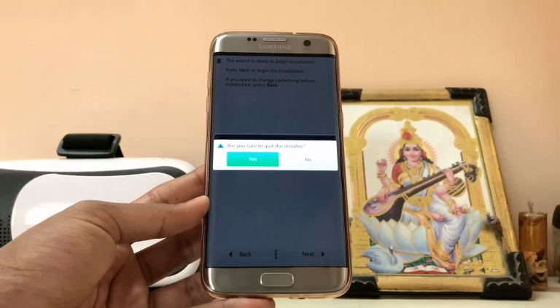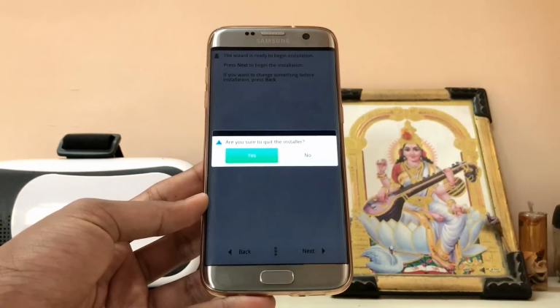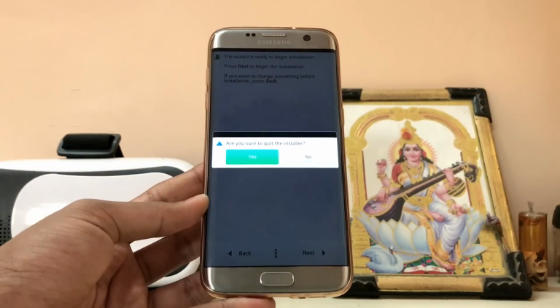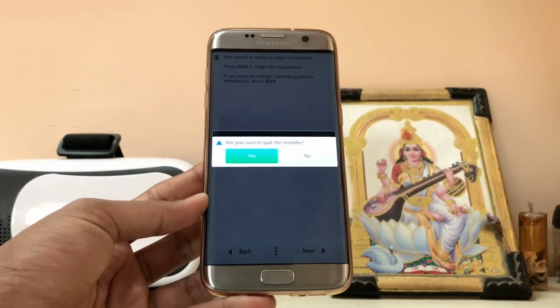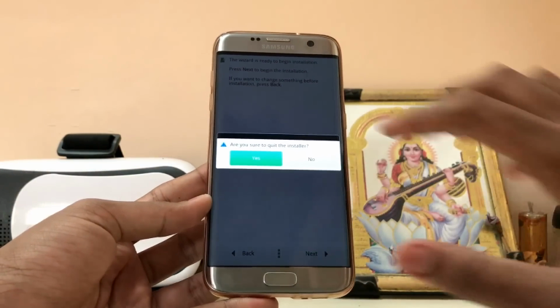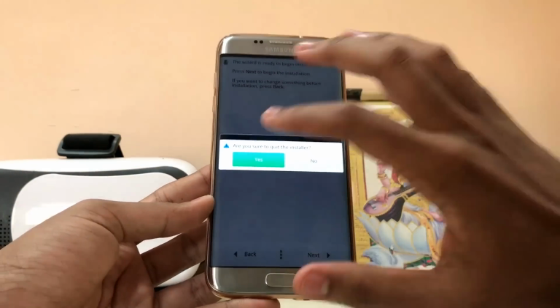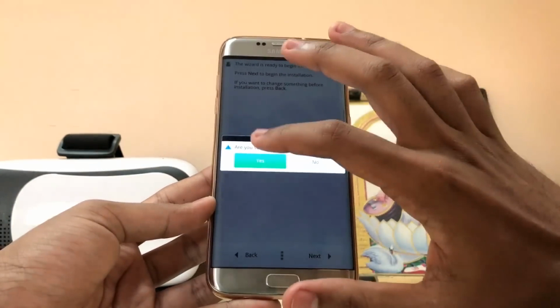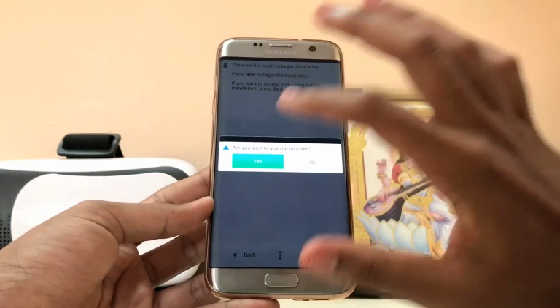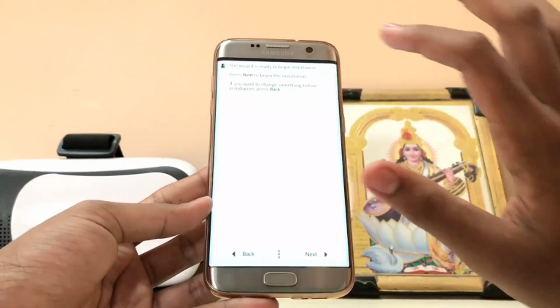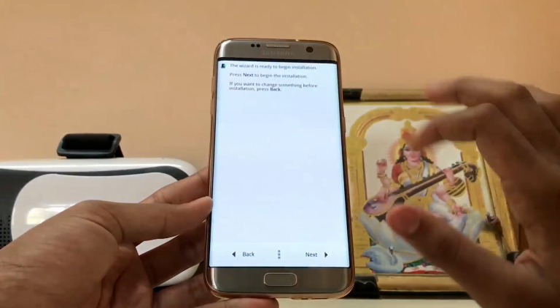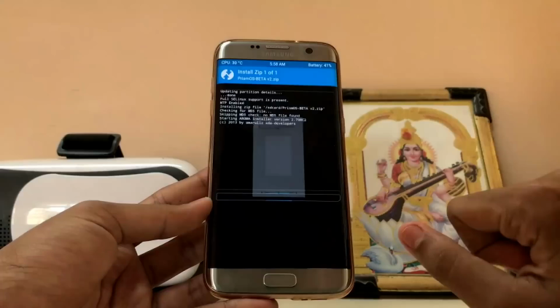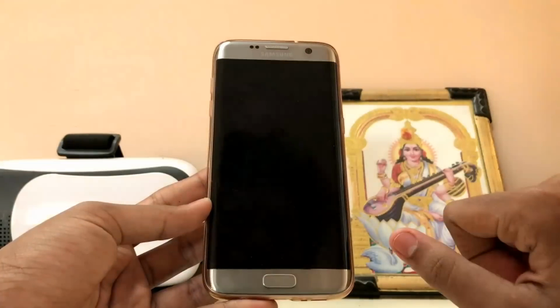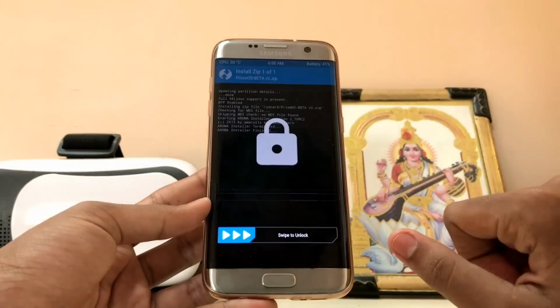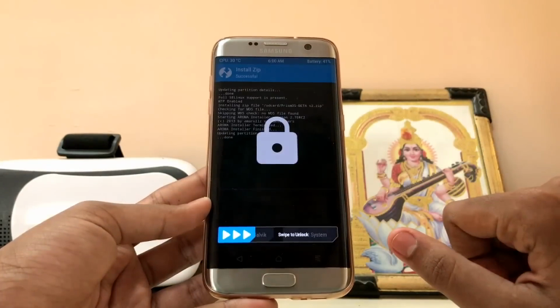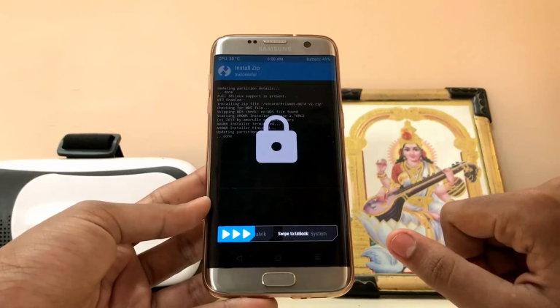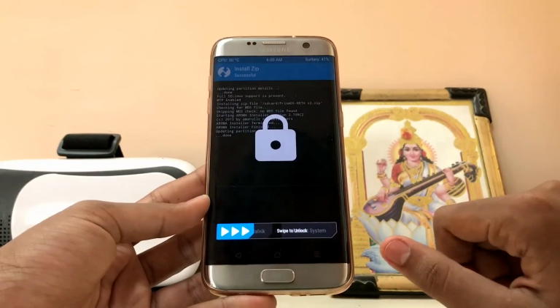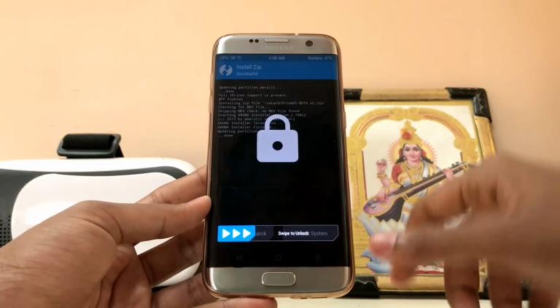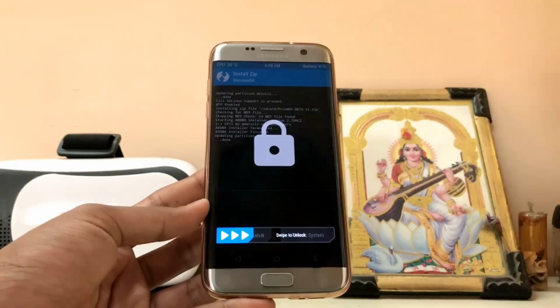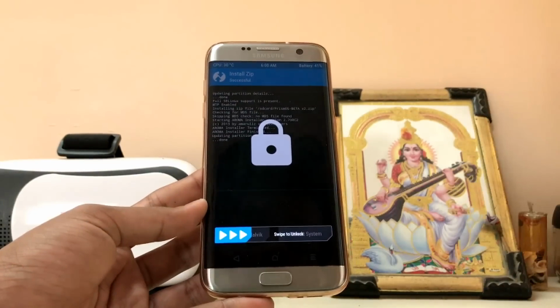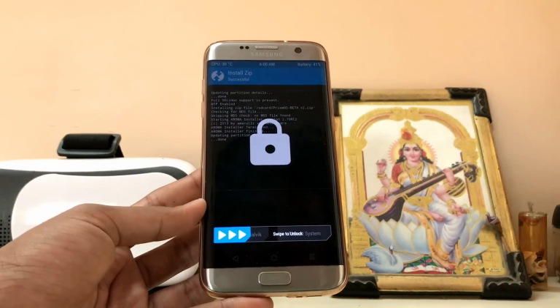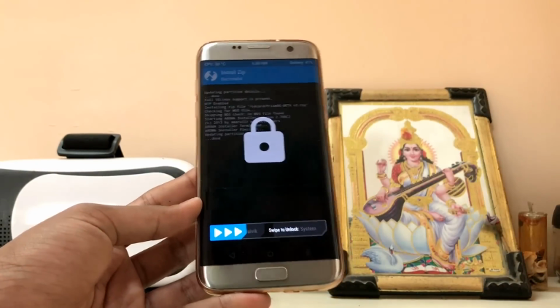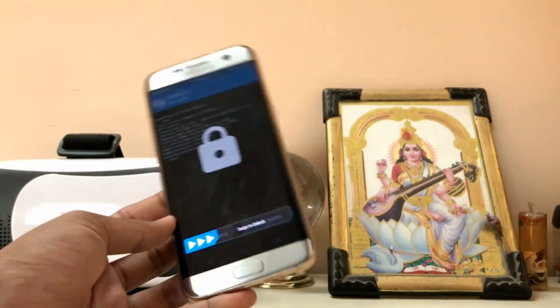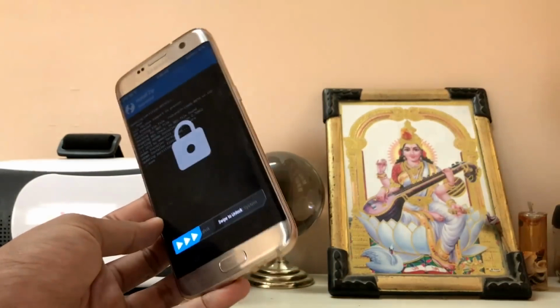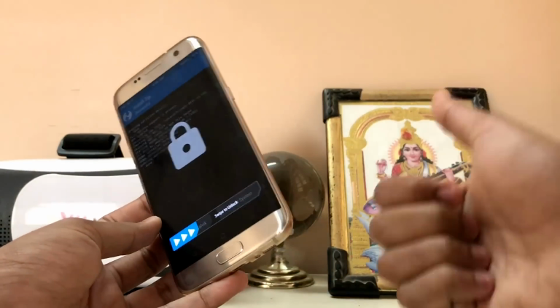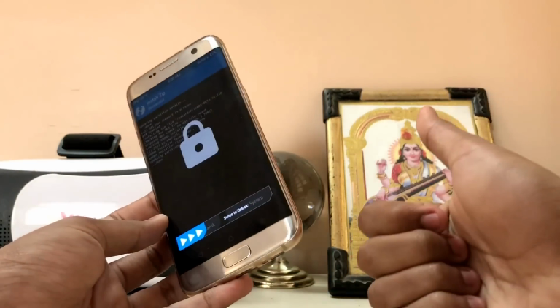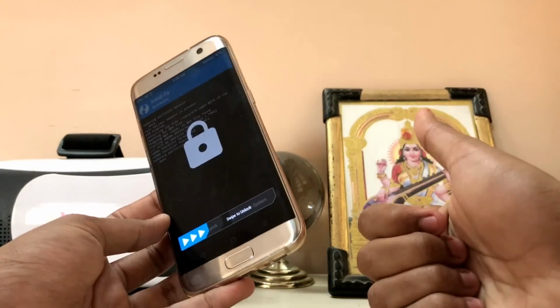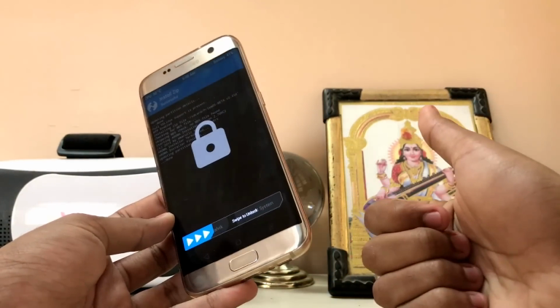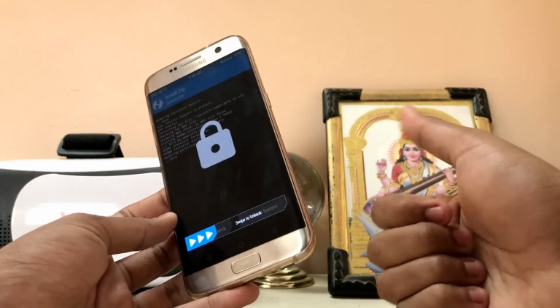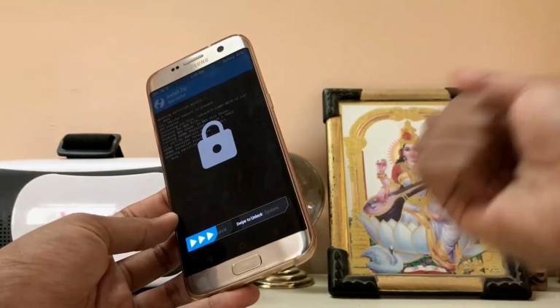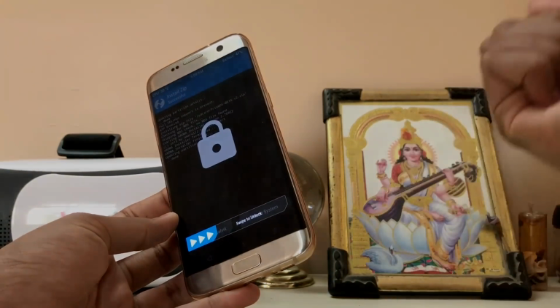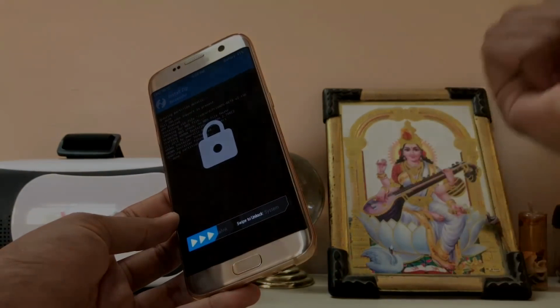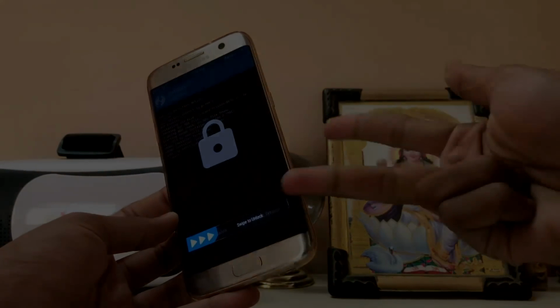Thanks for watching — this was a quick review of Prism OS on the Galaxy S7. I hope you guys enjoyed it. Please subscribe to our channel for more Galaxy S7 videos. Peace.